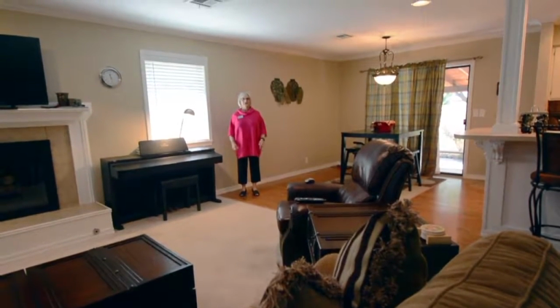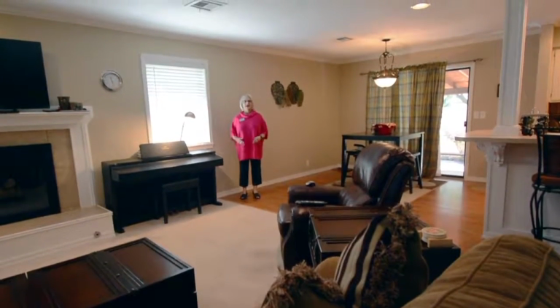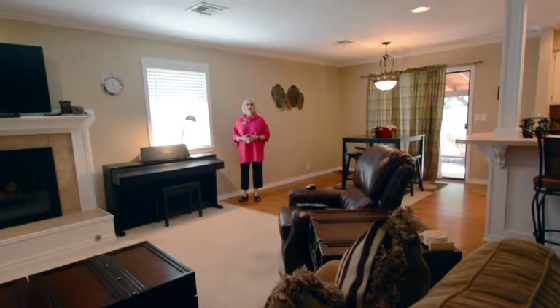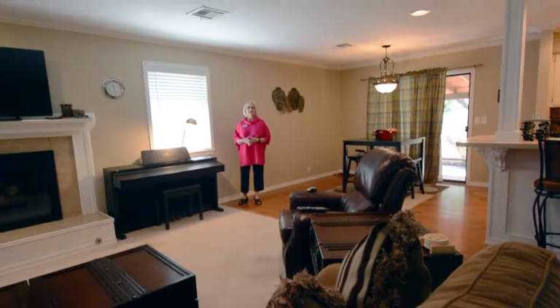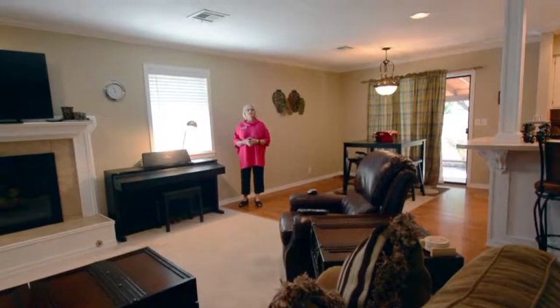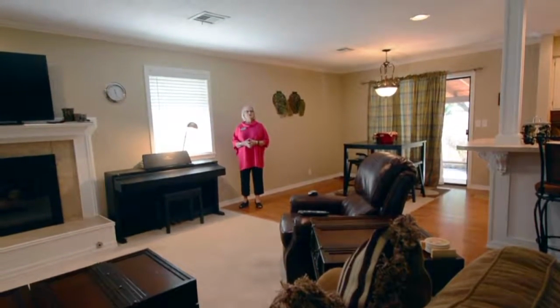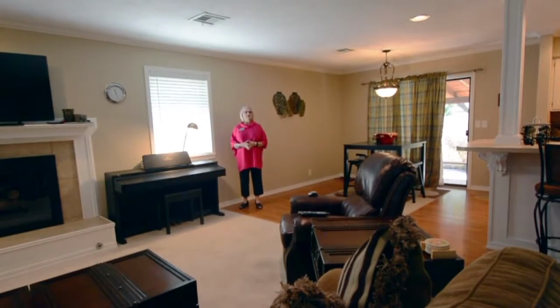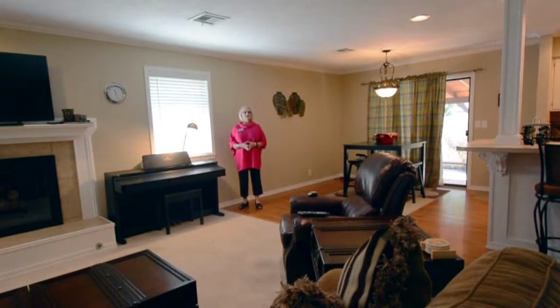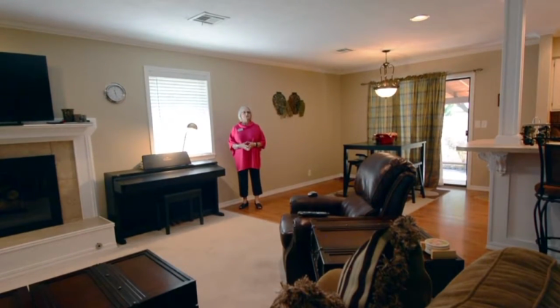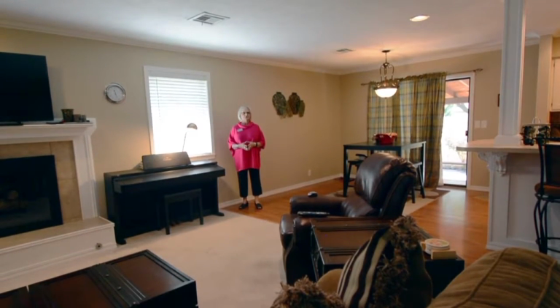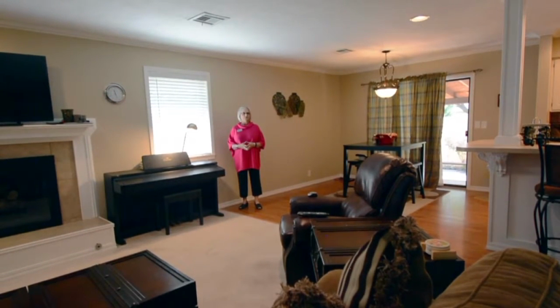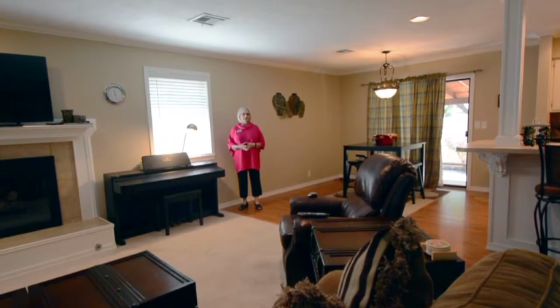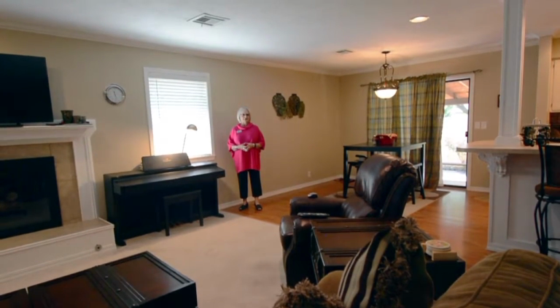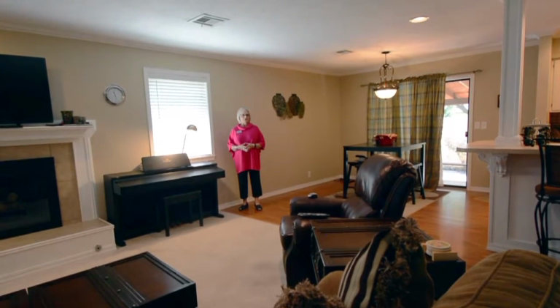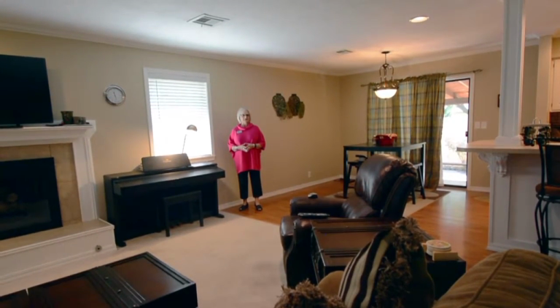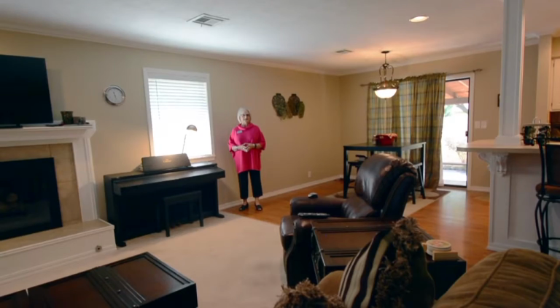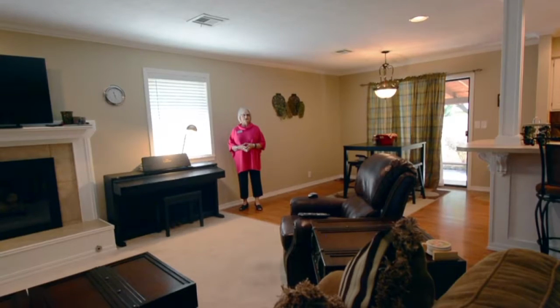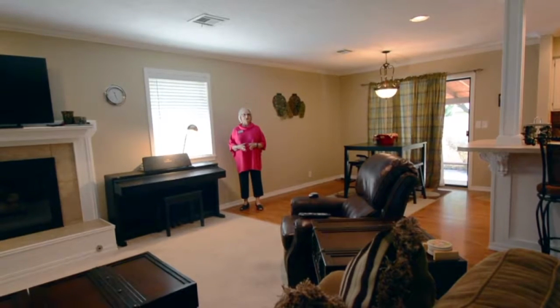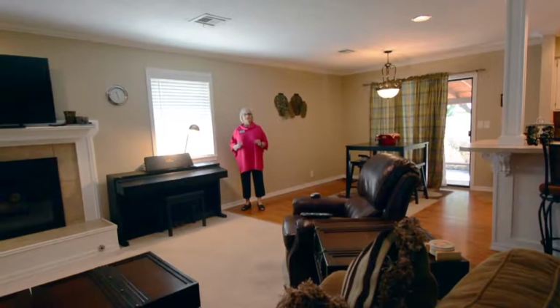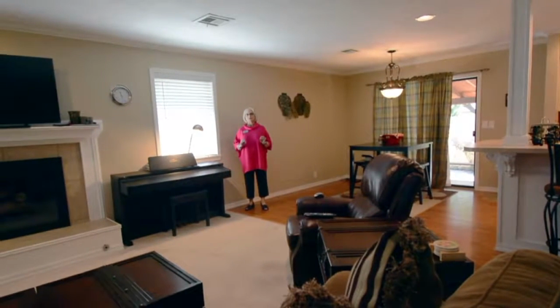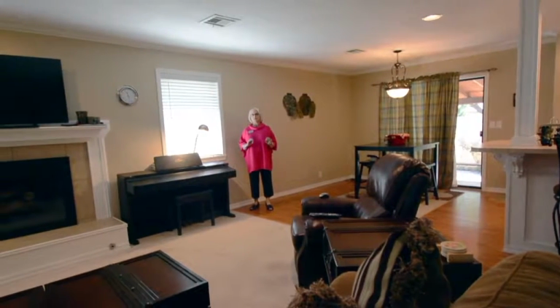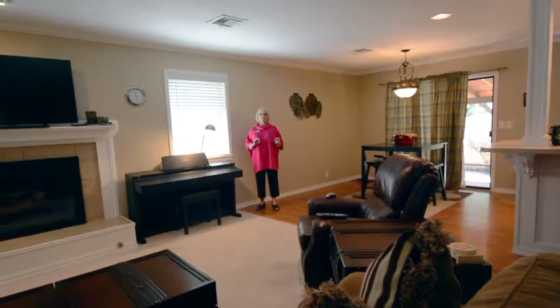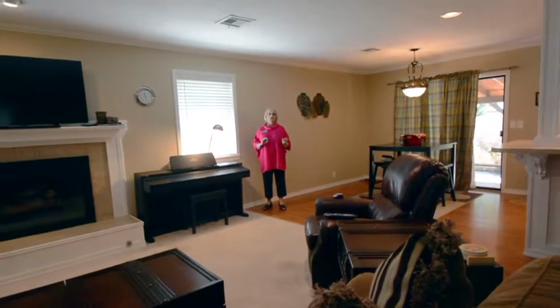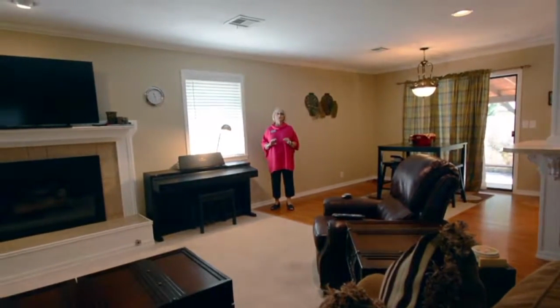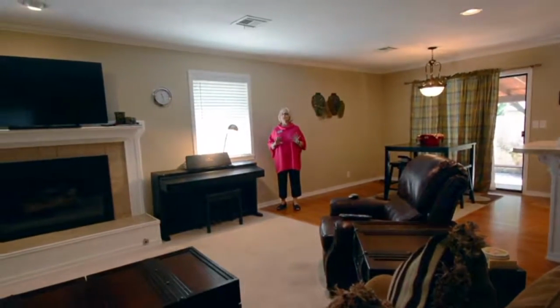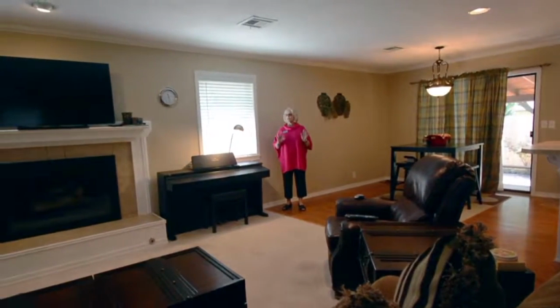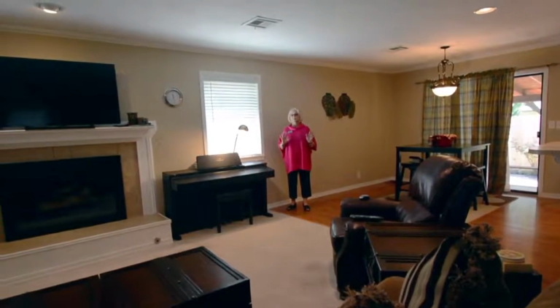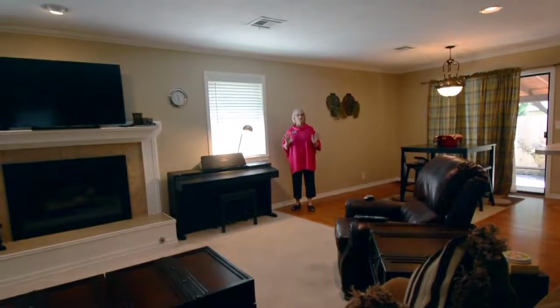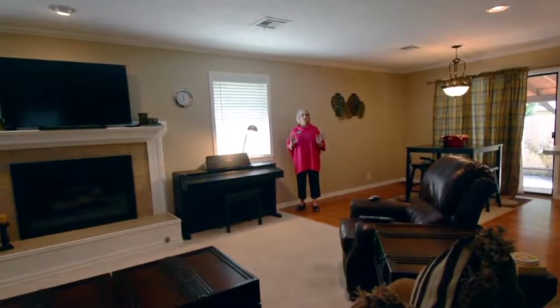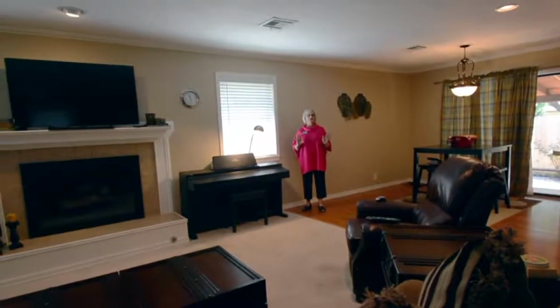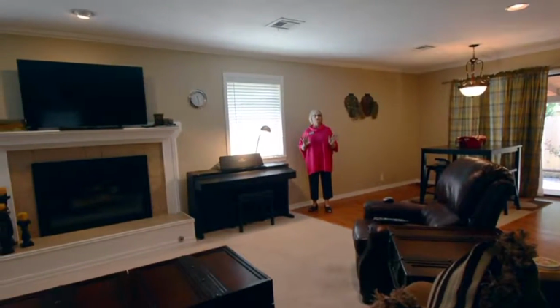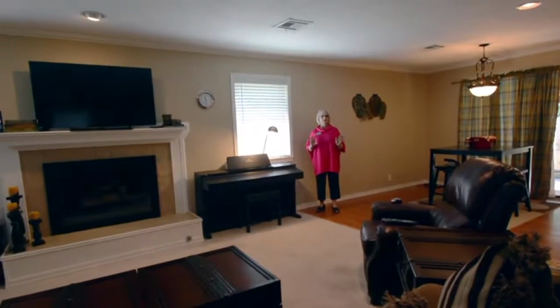Hi, I'm Judy Nusser with Coldwell Banker, The Real Estate Shop, and I want to welcome you to our brand new offering.